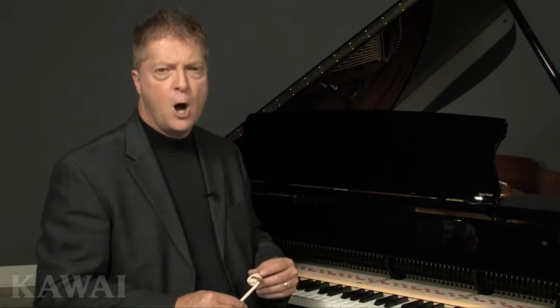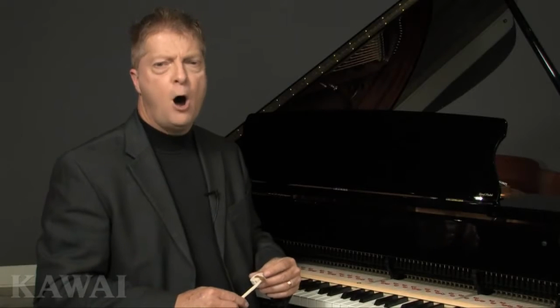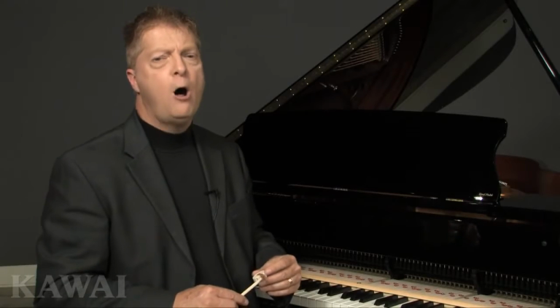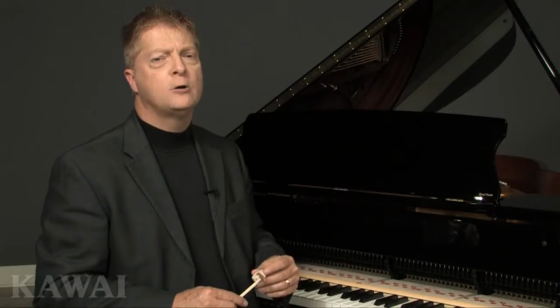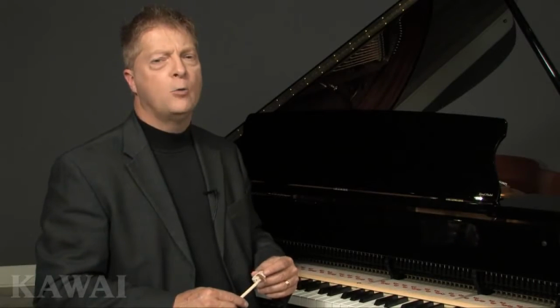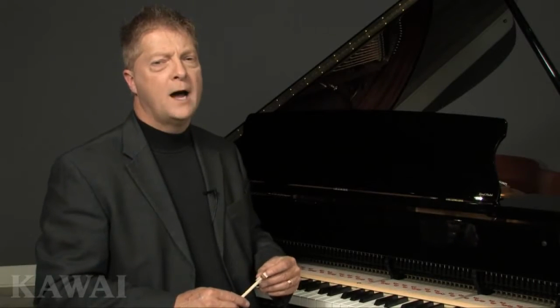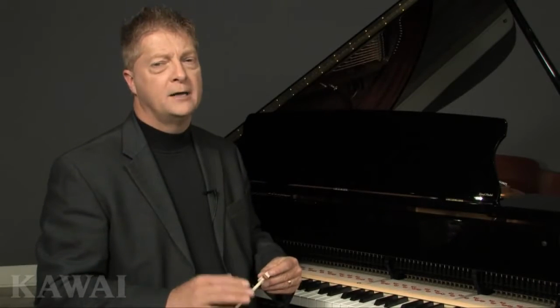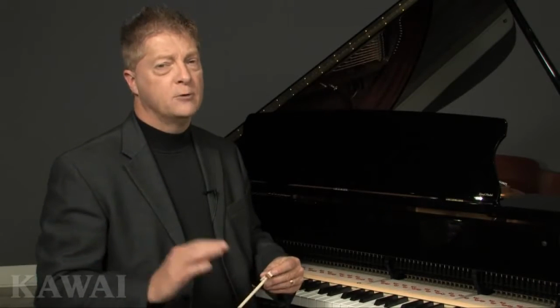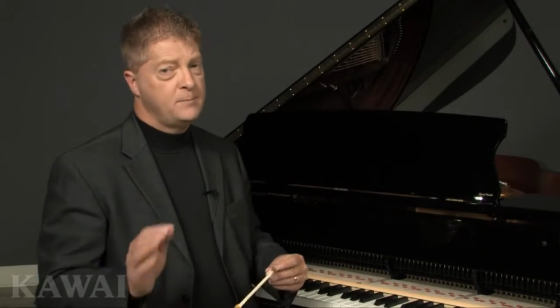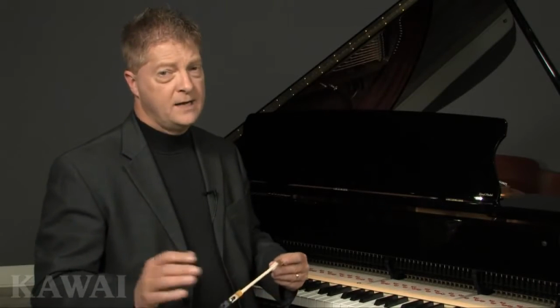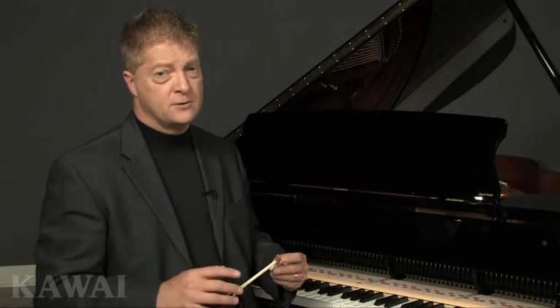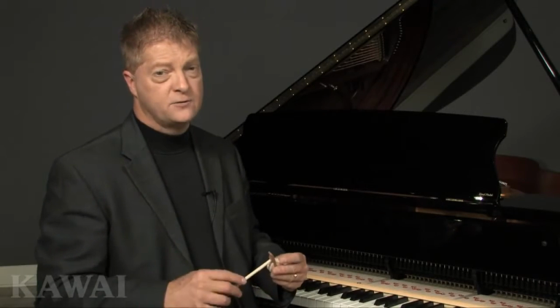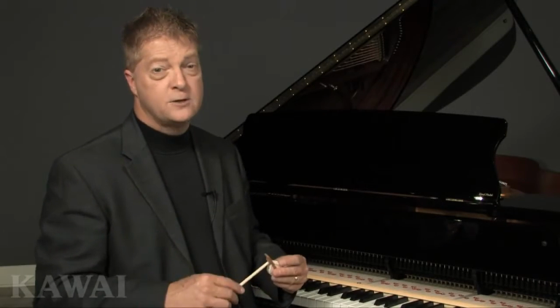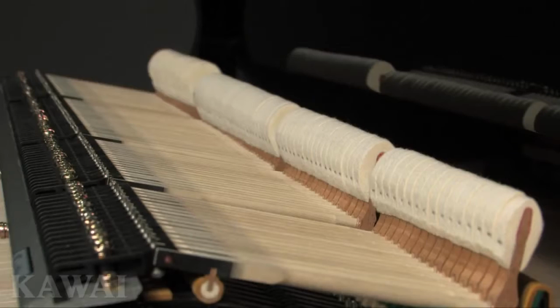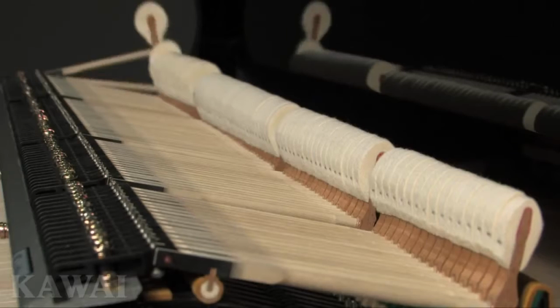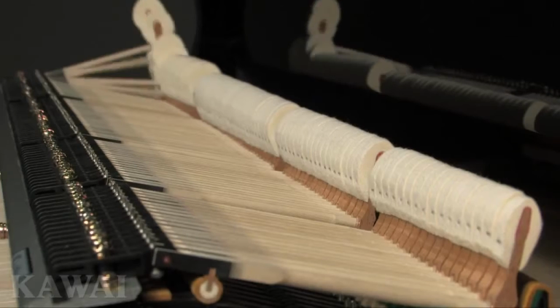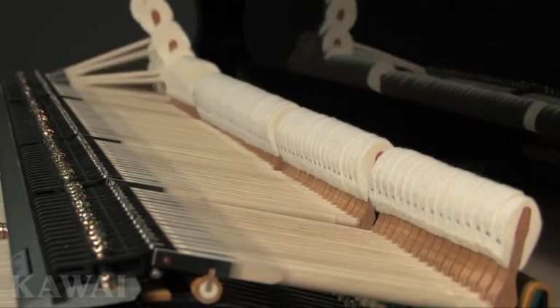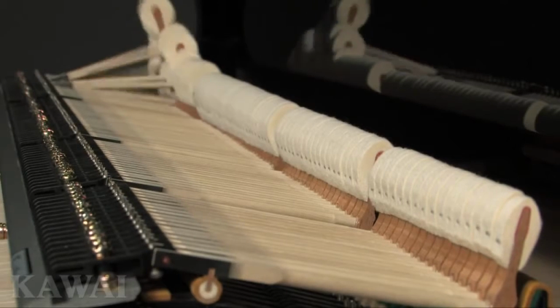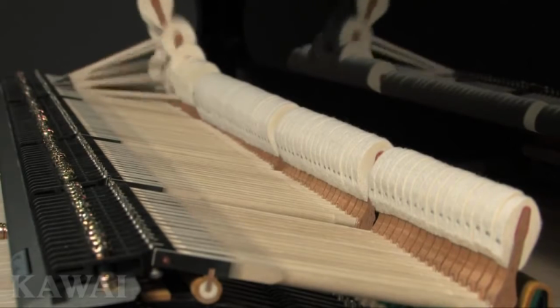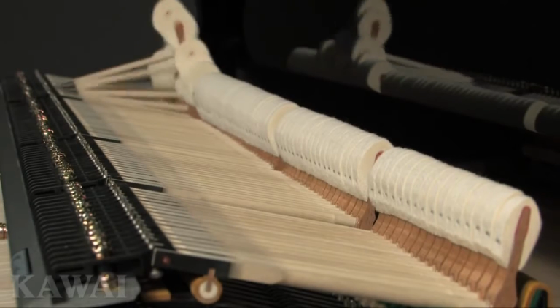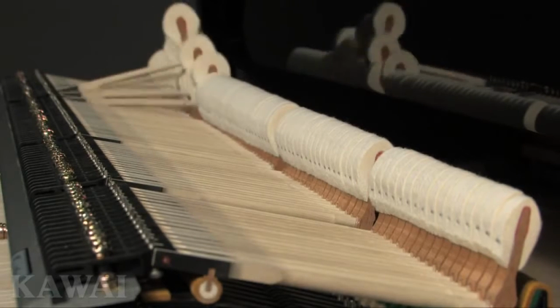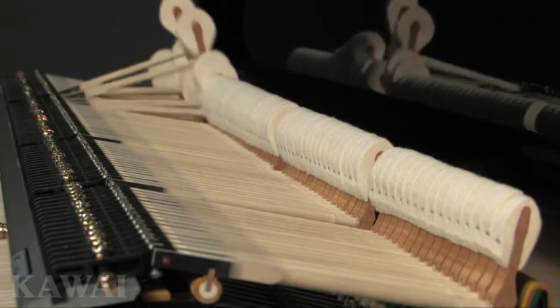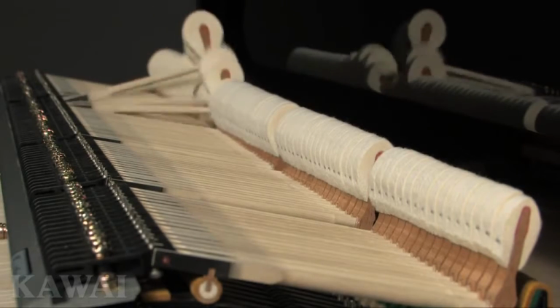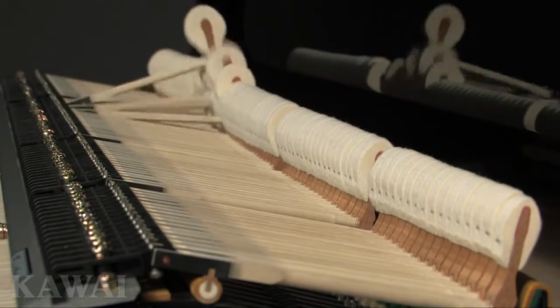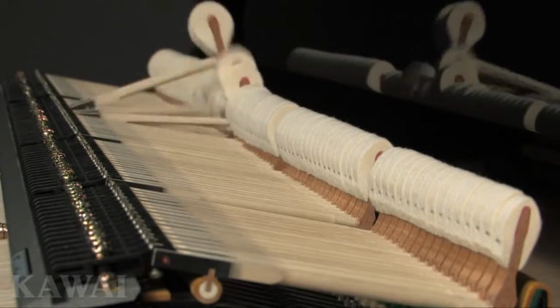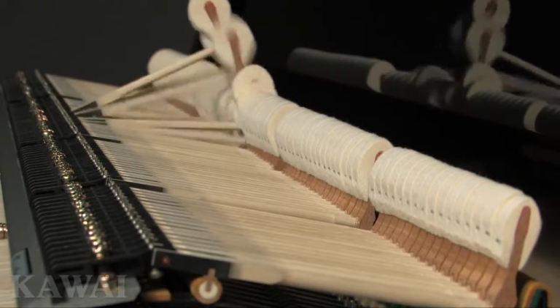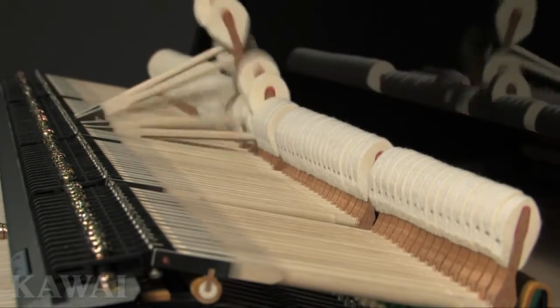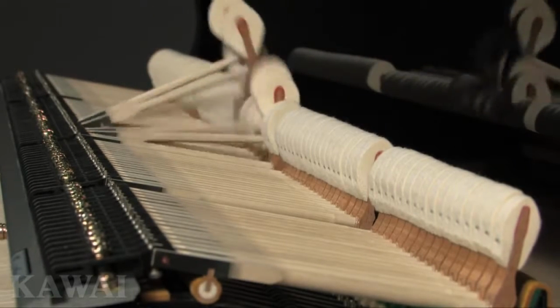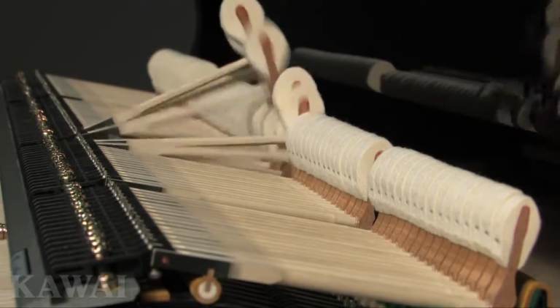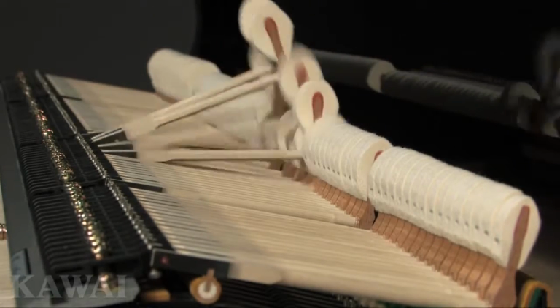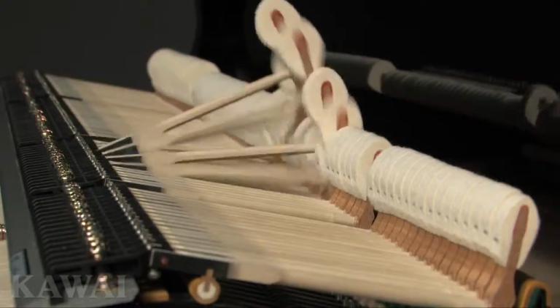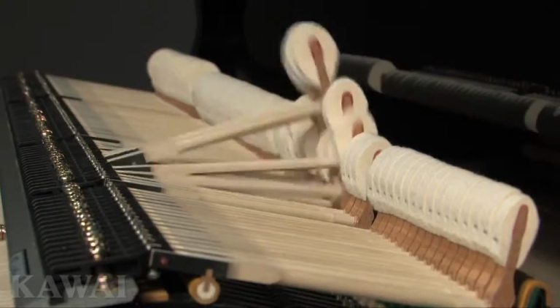All kawaii grand pianos feature T-stapled hammers for exceptional tone.